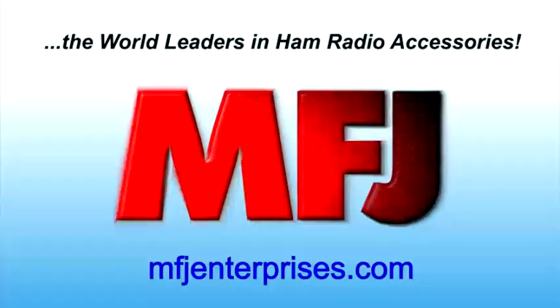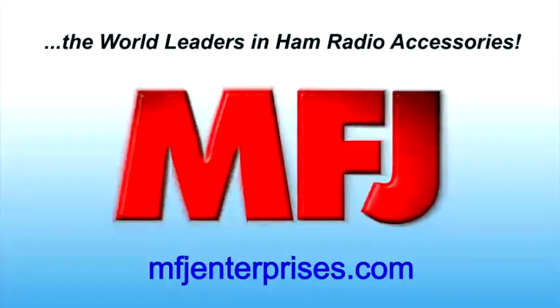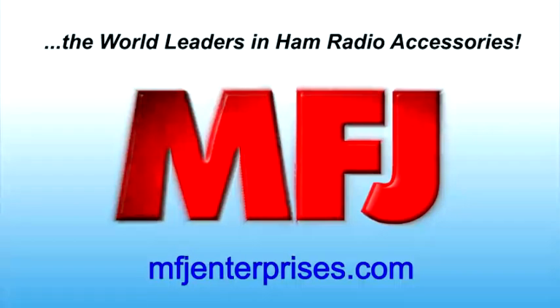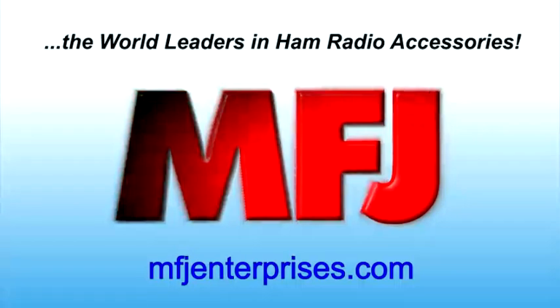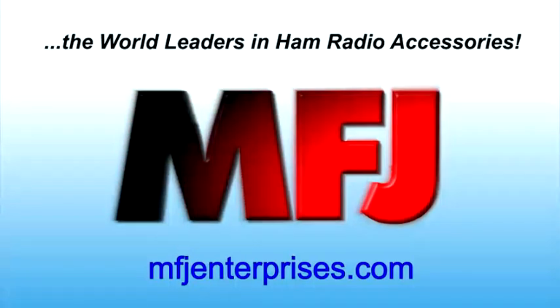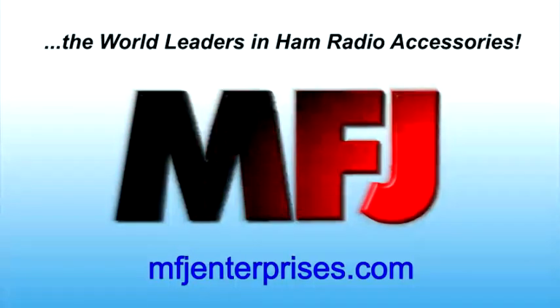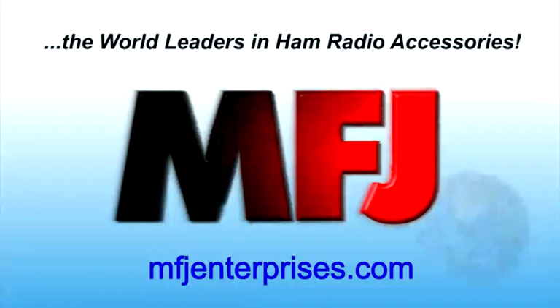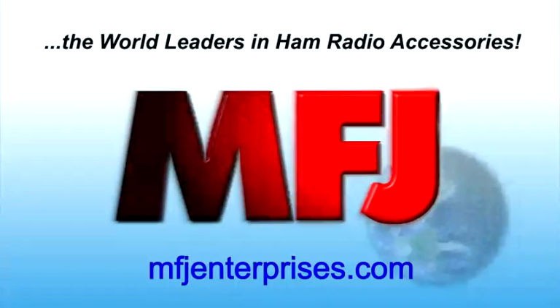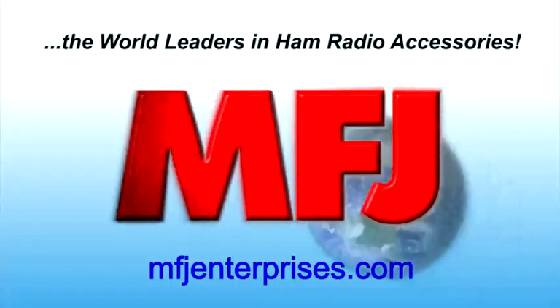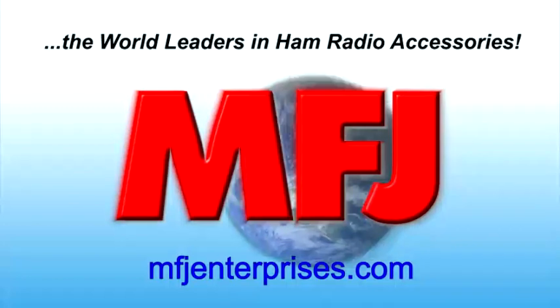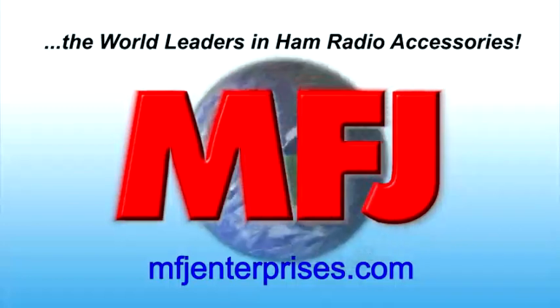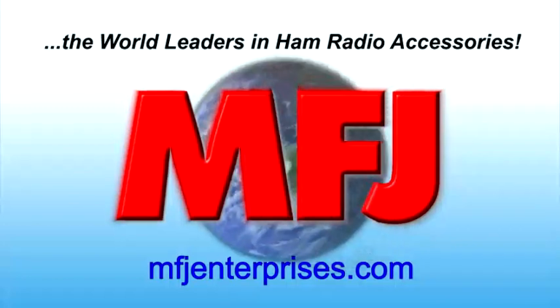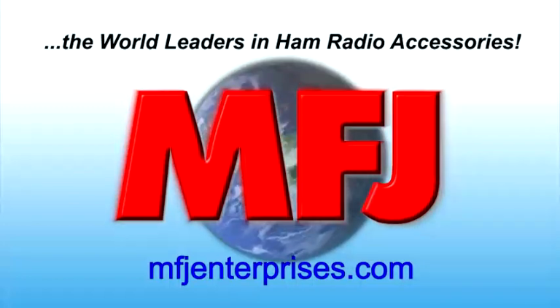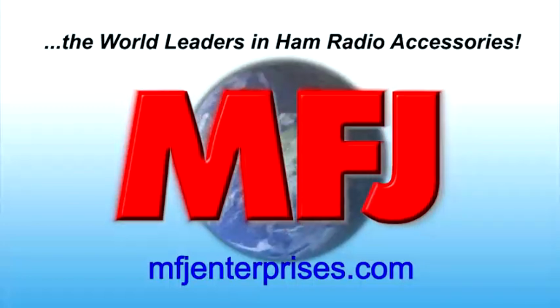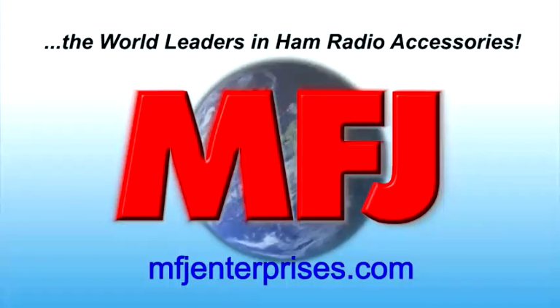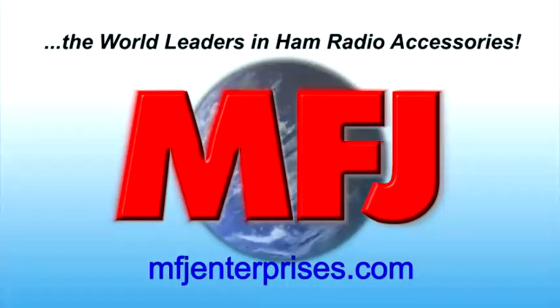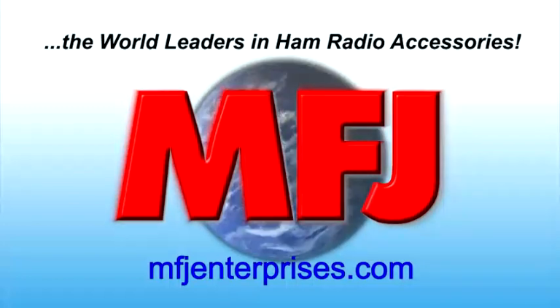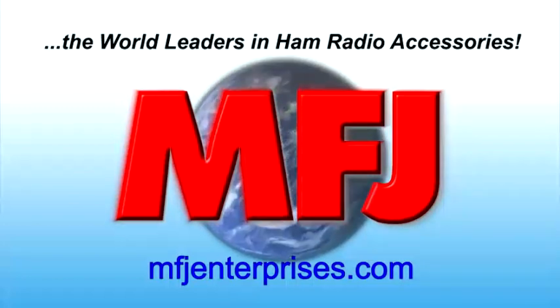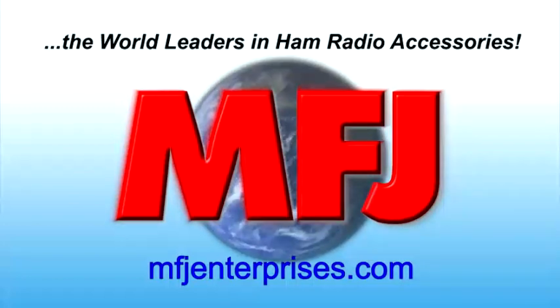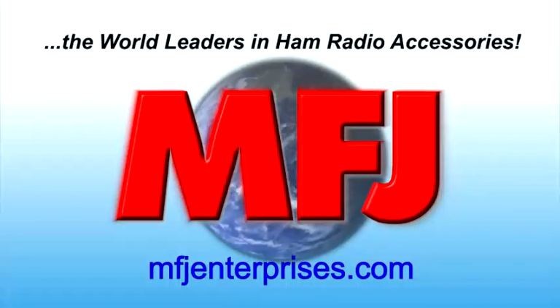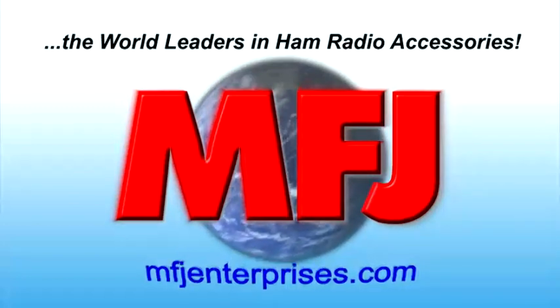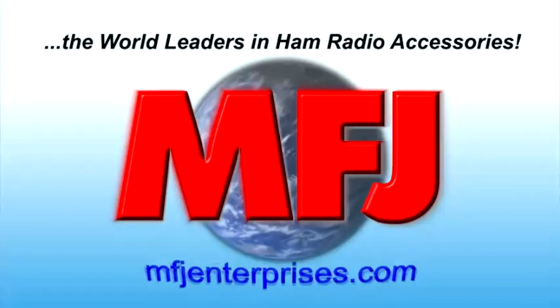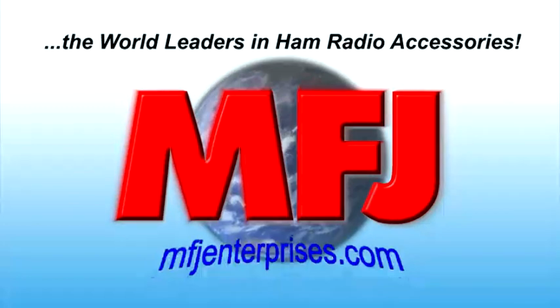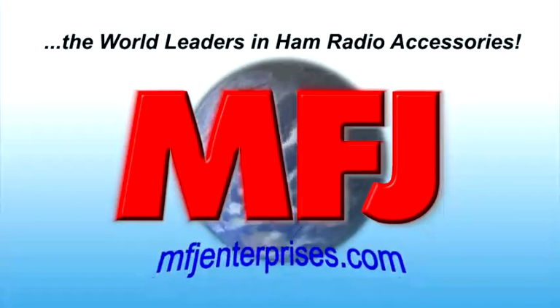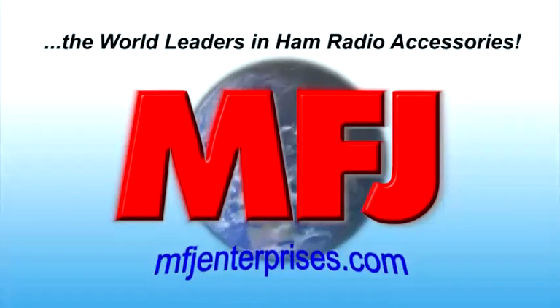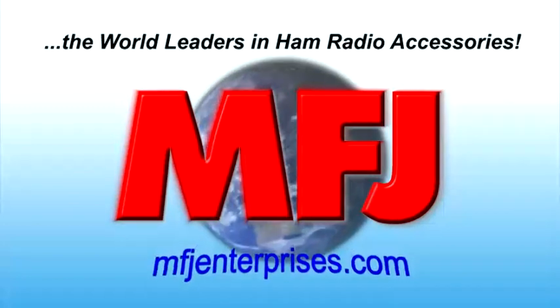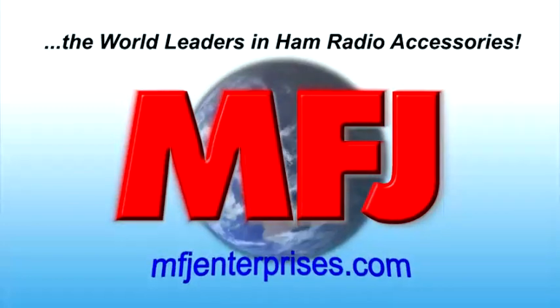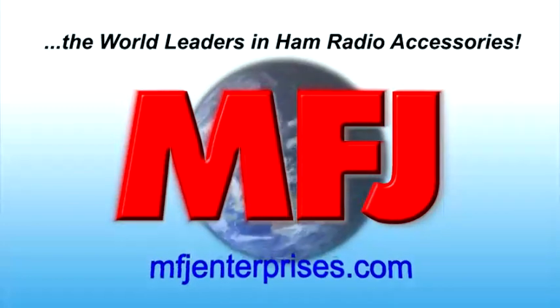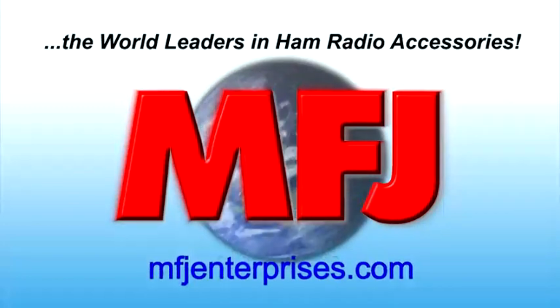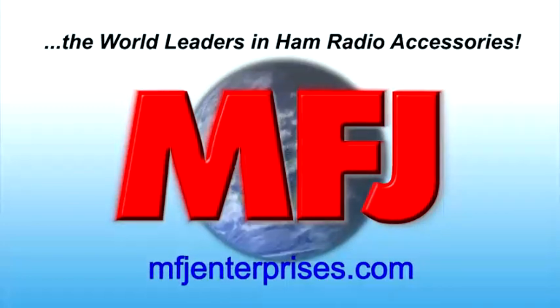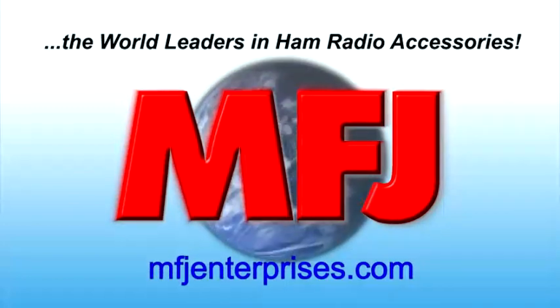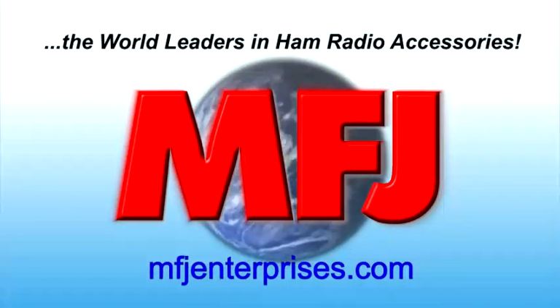MFJ is the world's leader in ham radio accessories. Visit MFJEnterprises.com today.